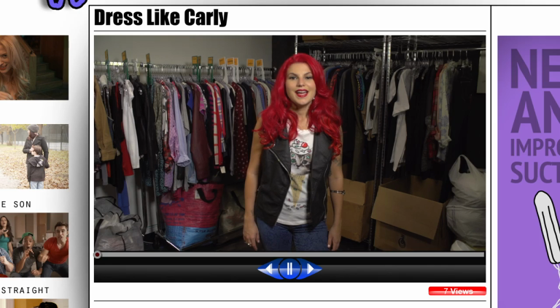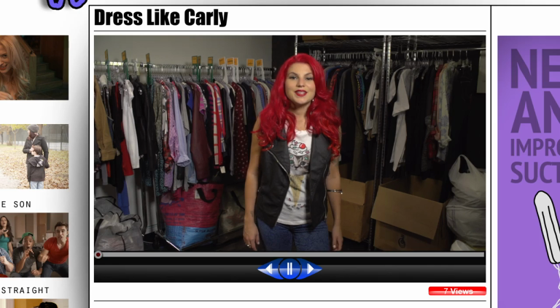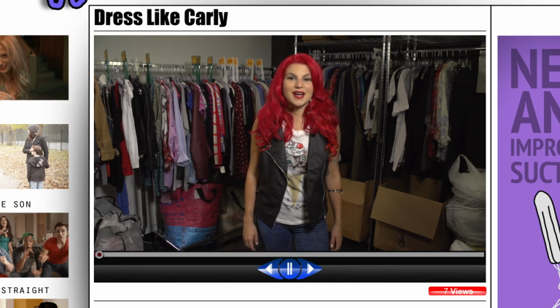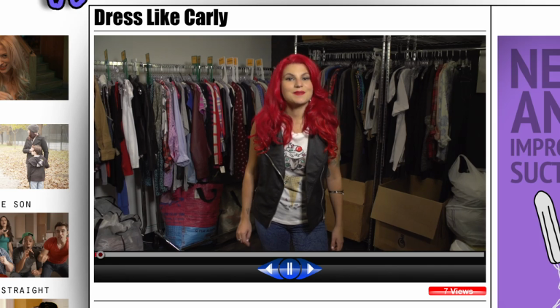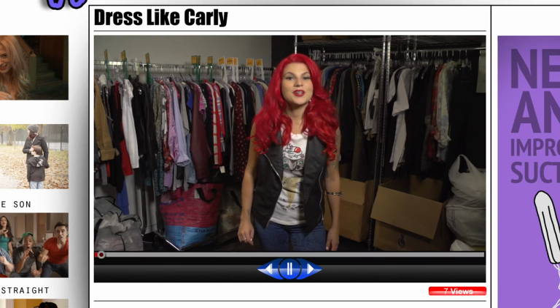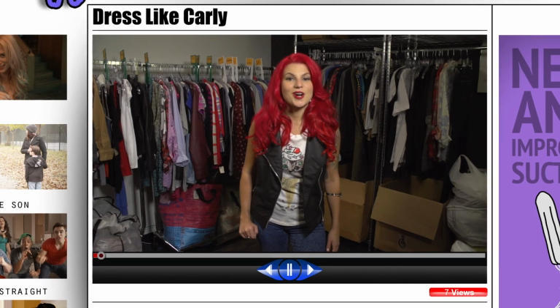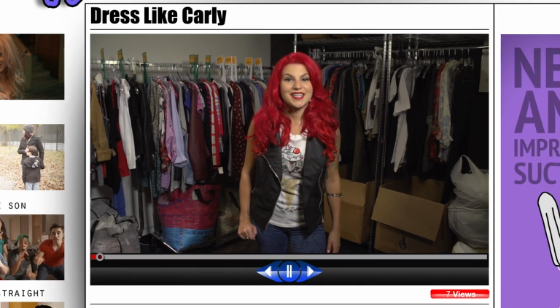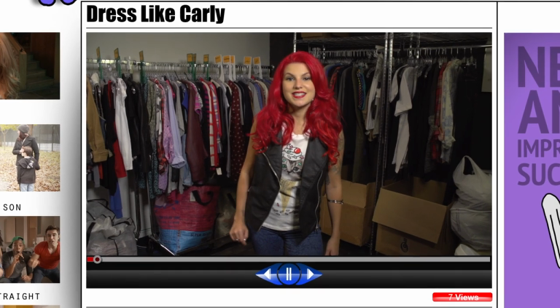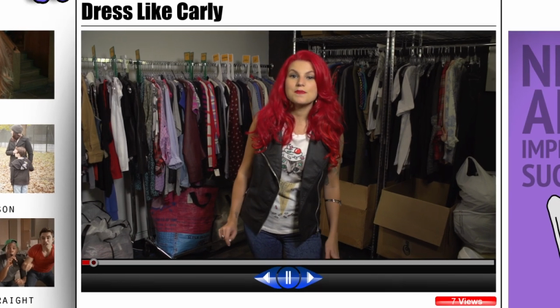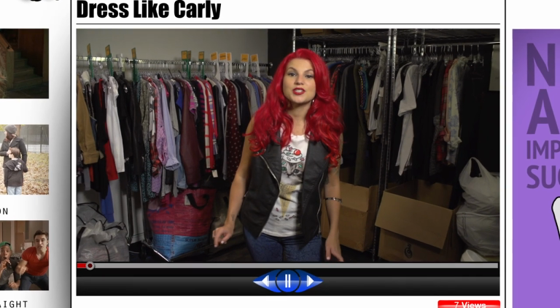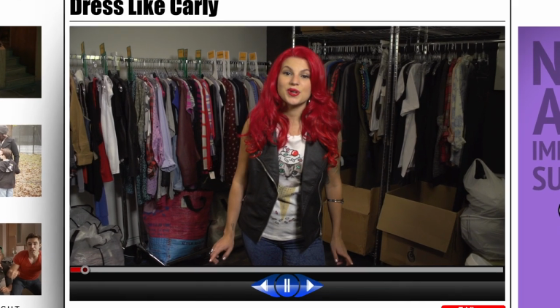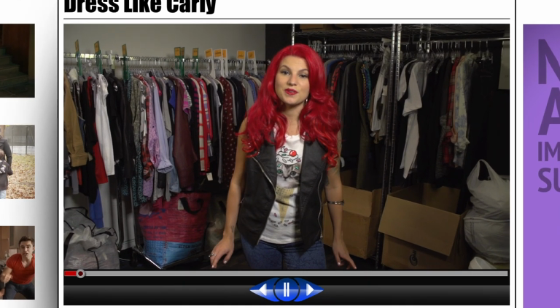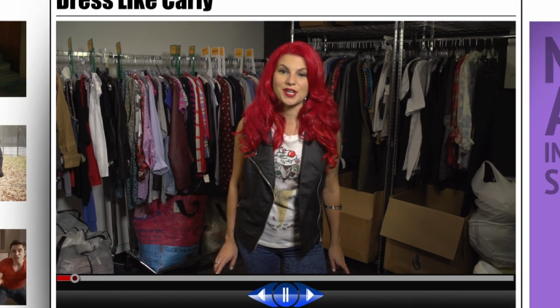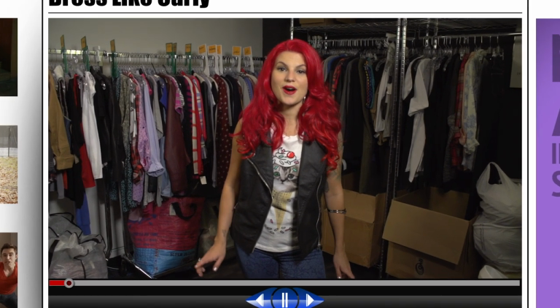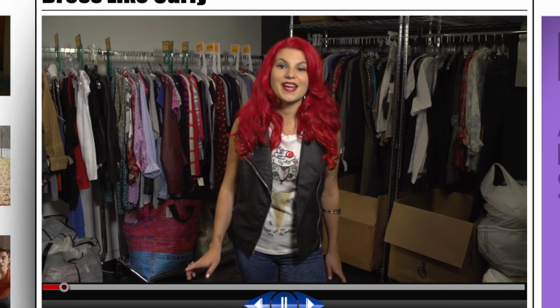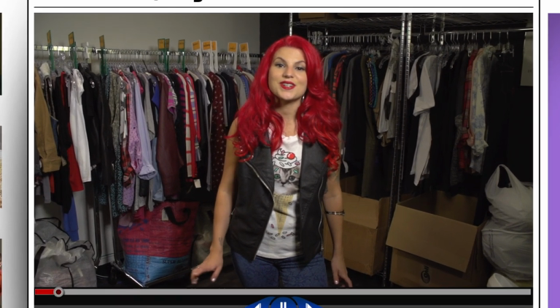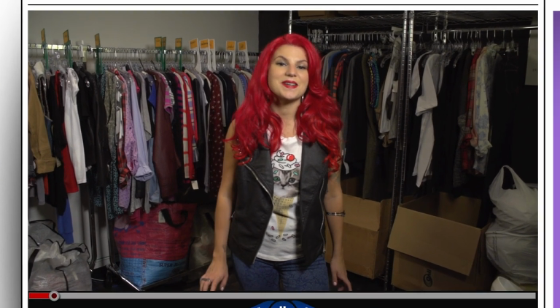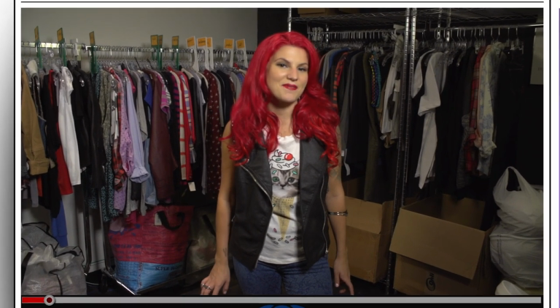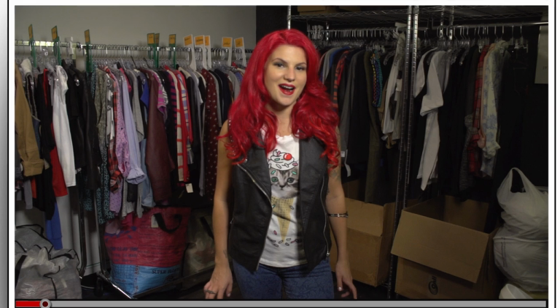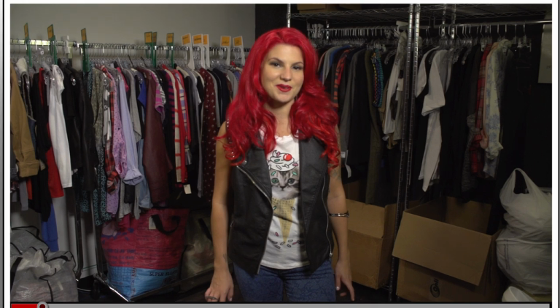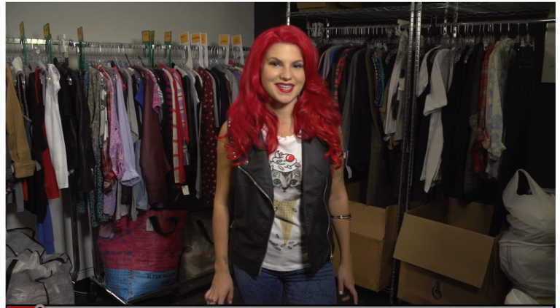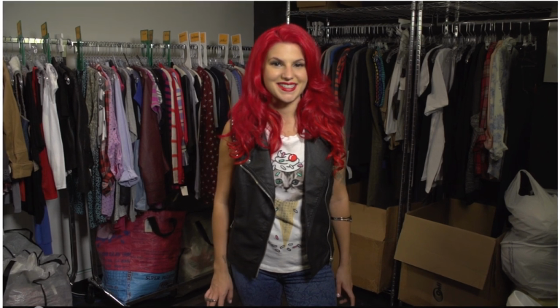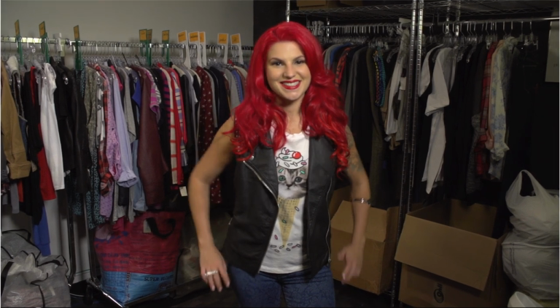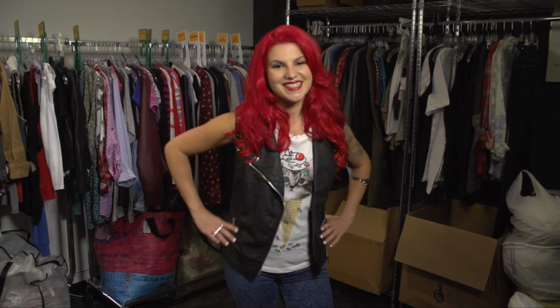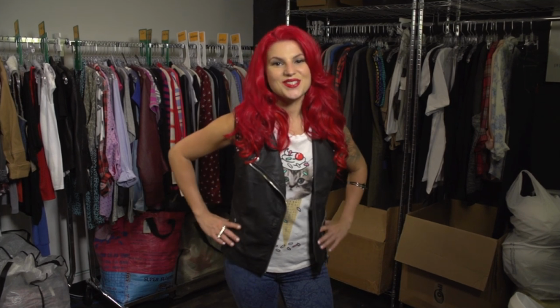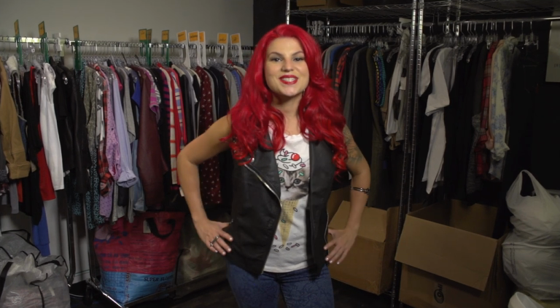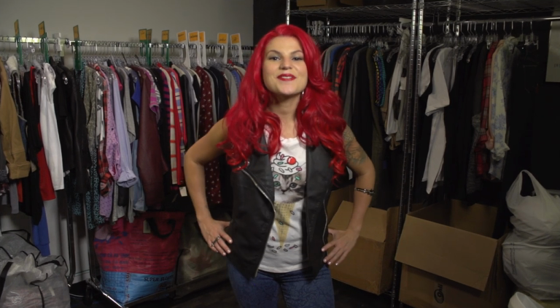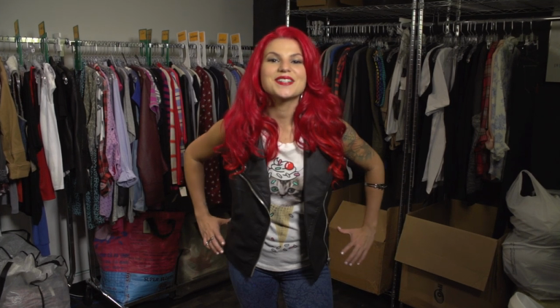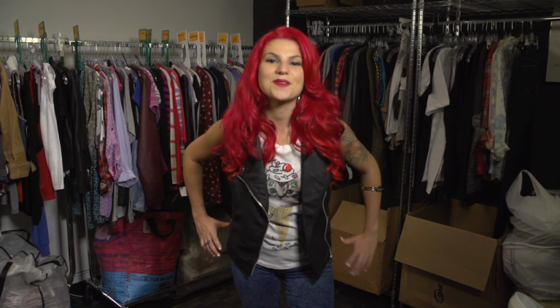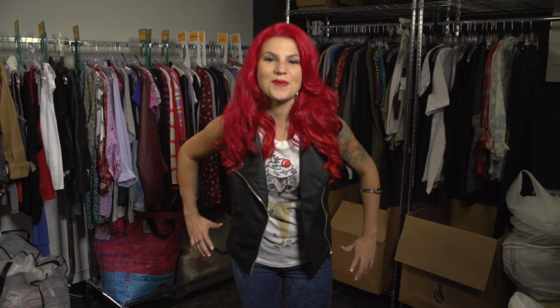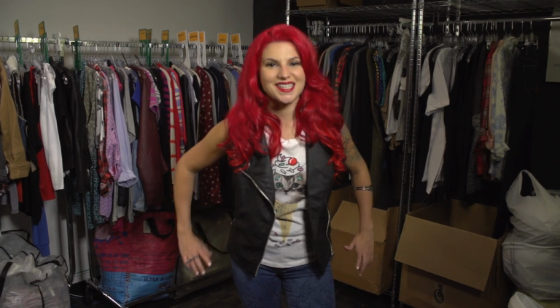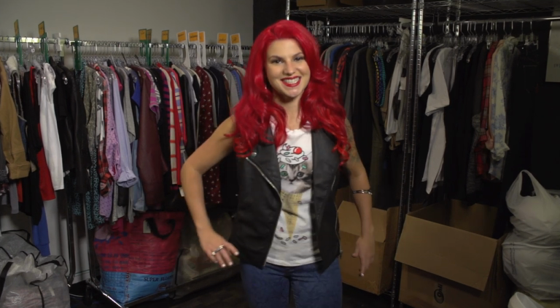Hey, you guys. It's me, Carly. This is my tutorial video on how to dress like me for Halloween. So stick around if you want to watch it.